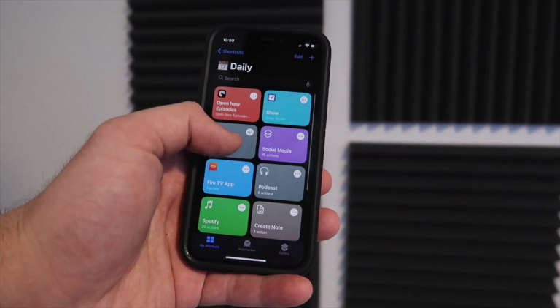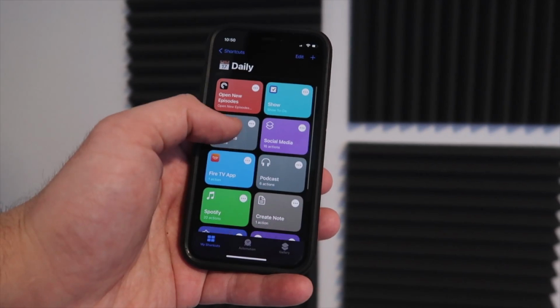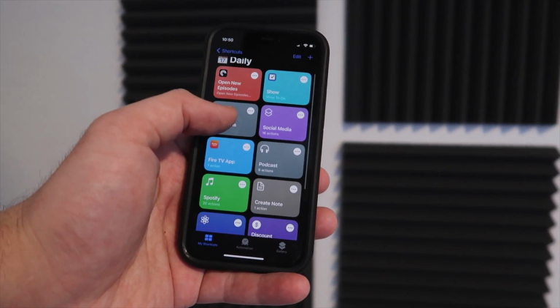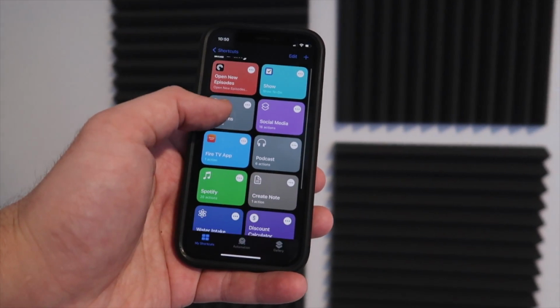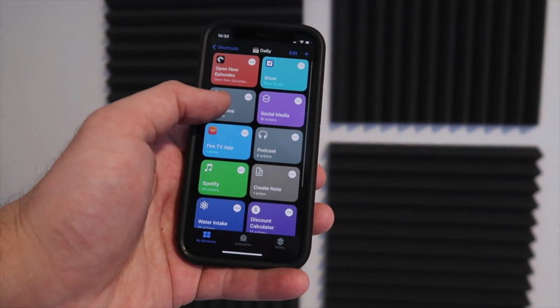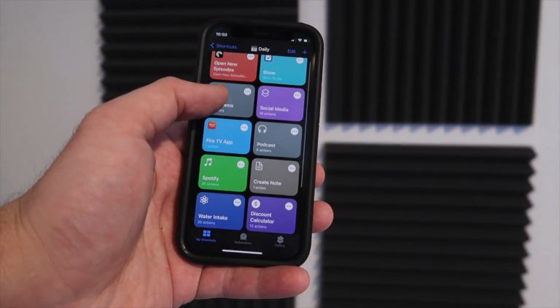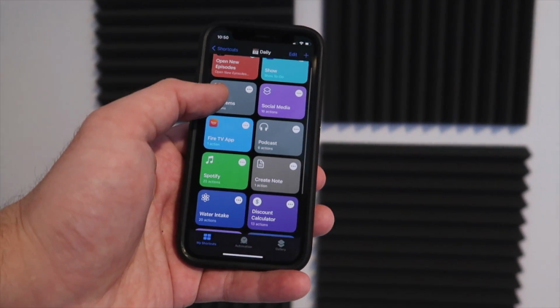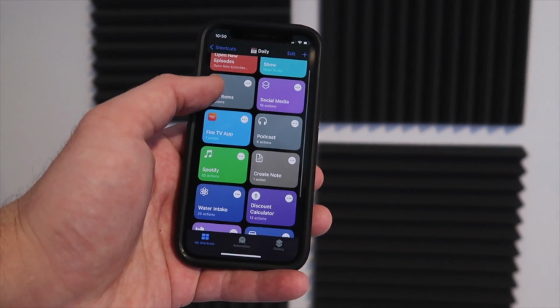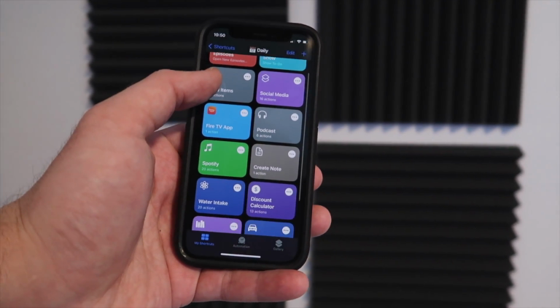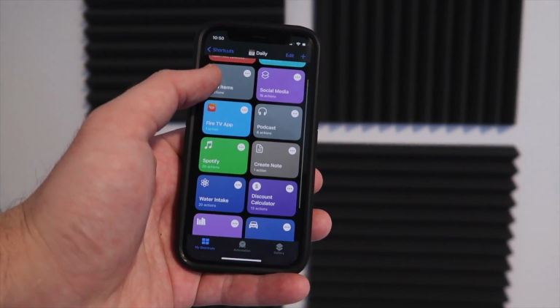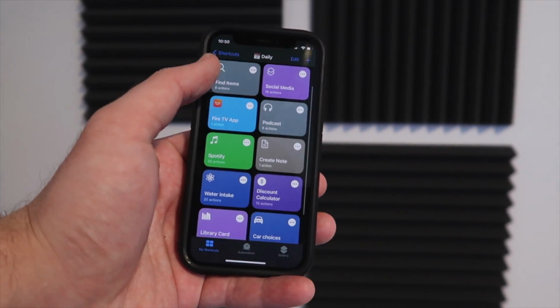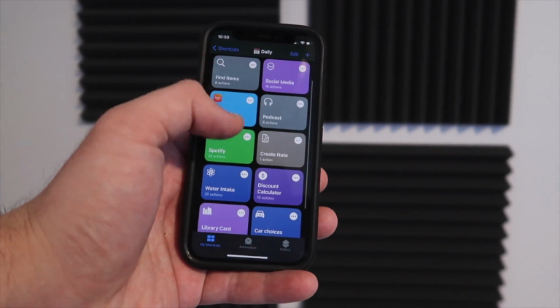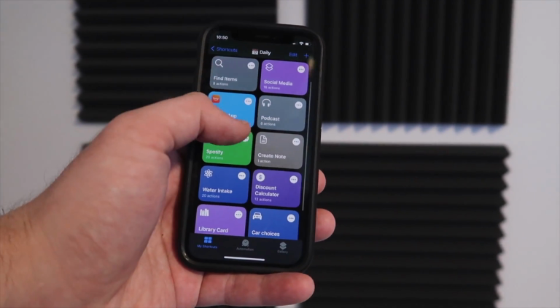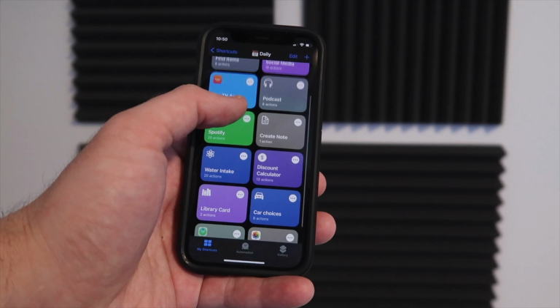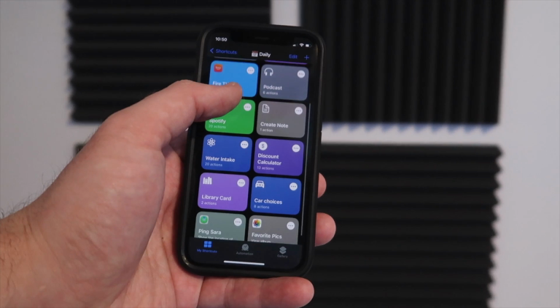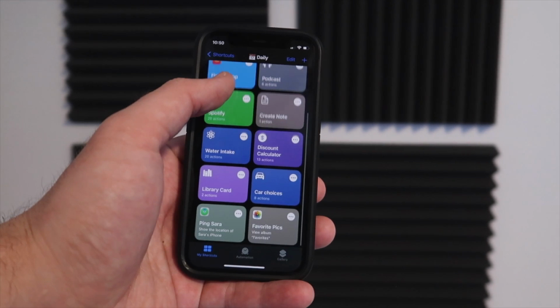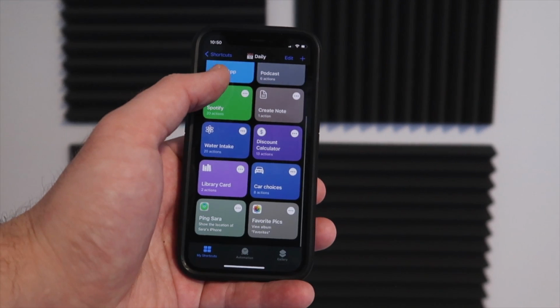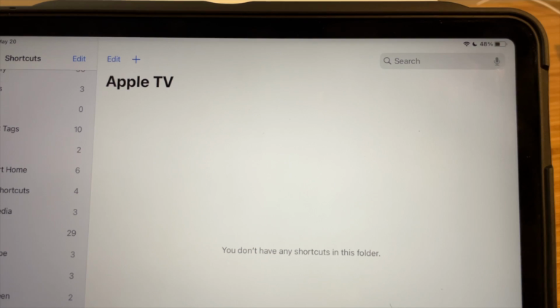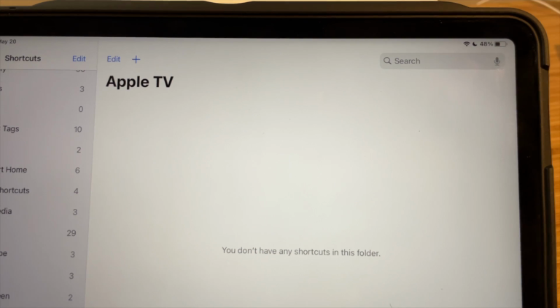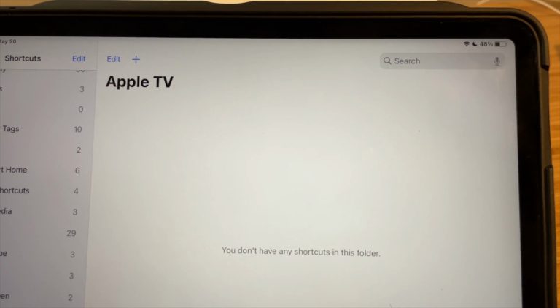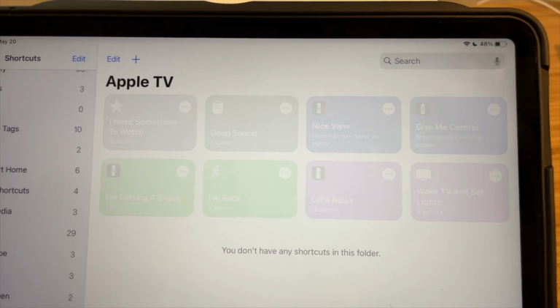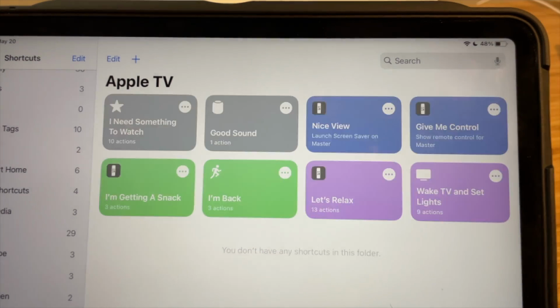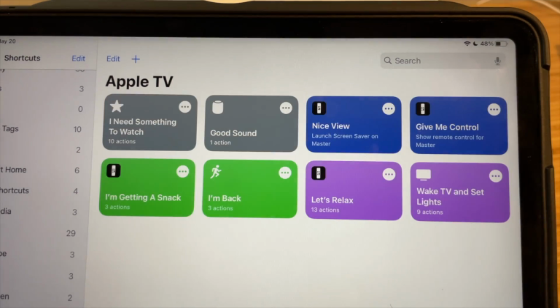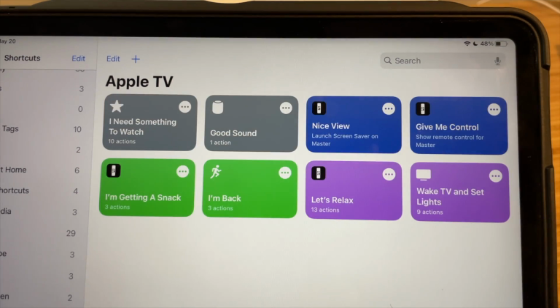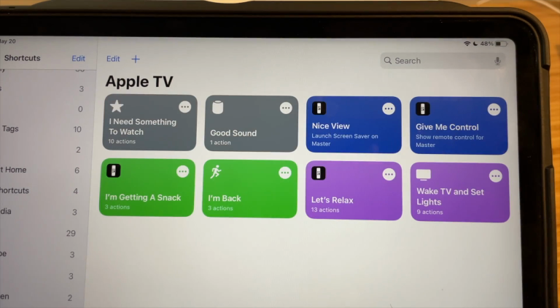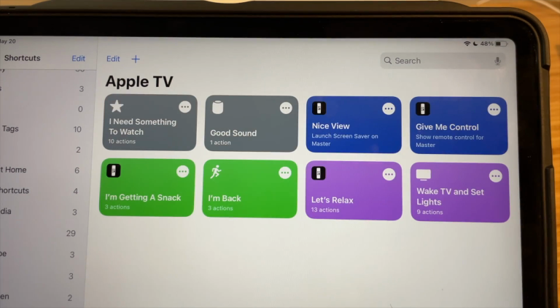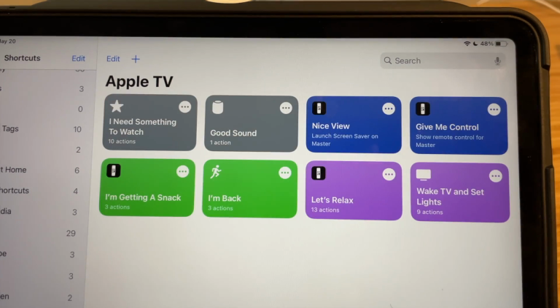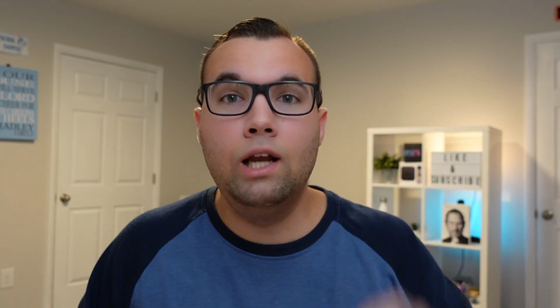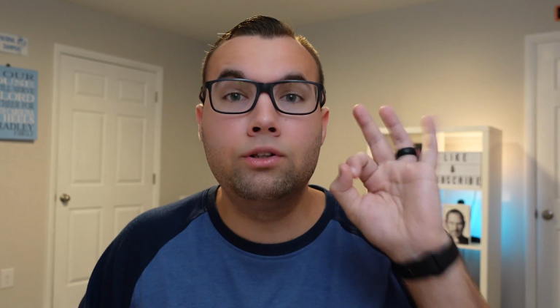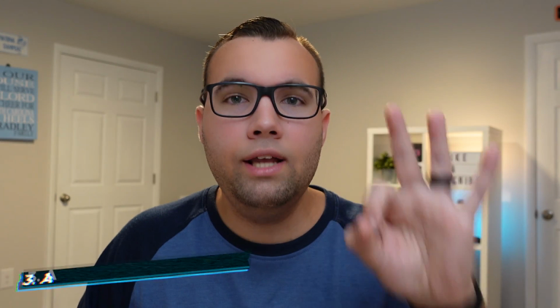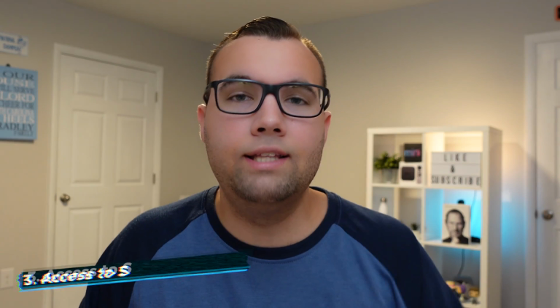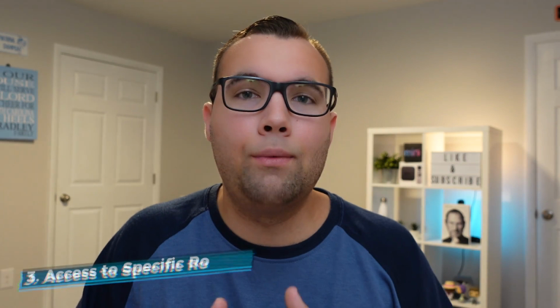Now, Siri's Shortcuts does make up for this because it is so powerful, but I would love to see more automations in the Home app directly.